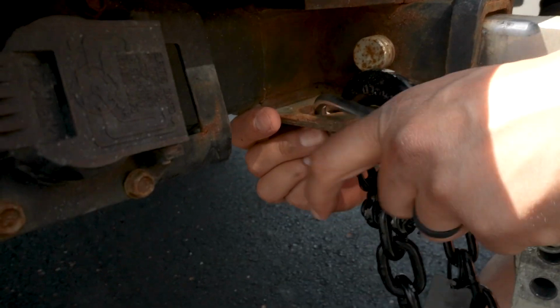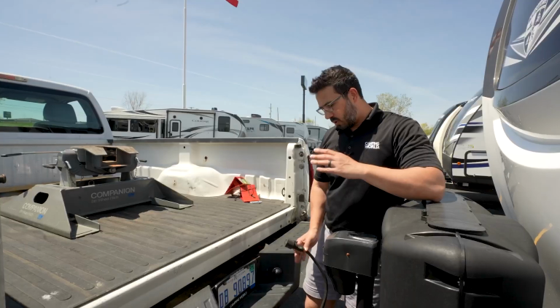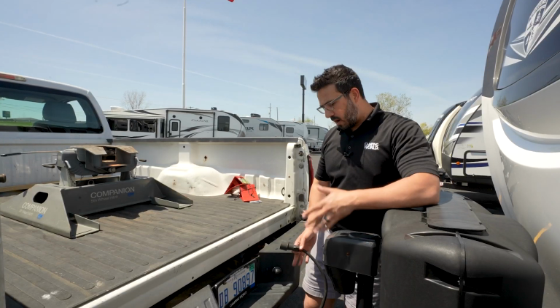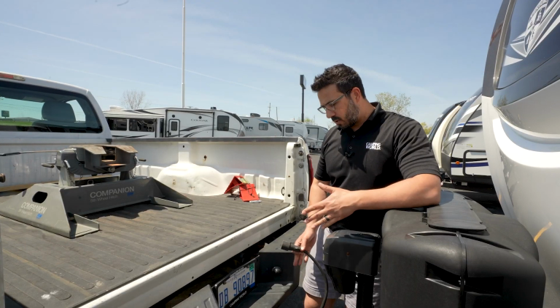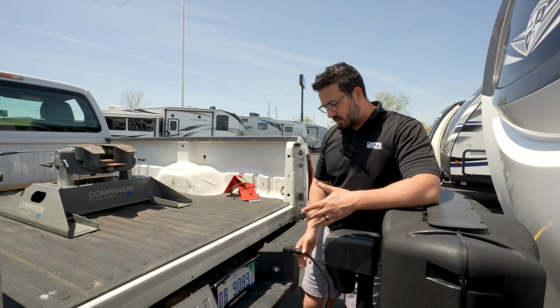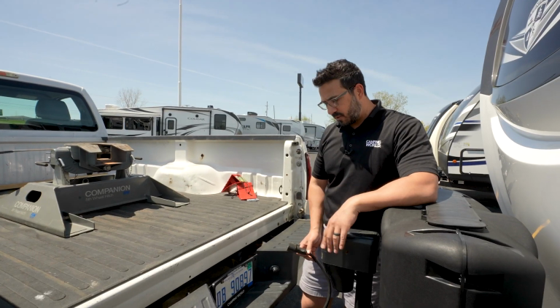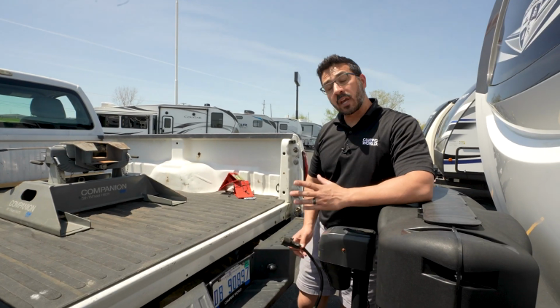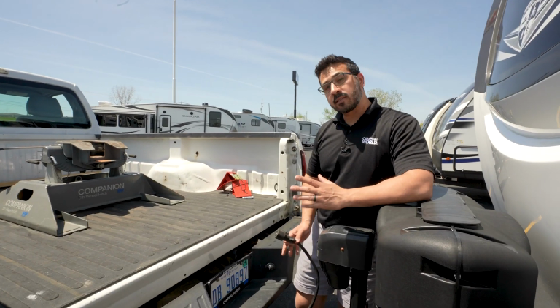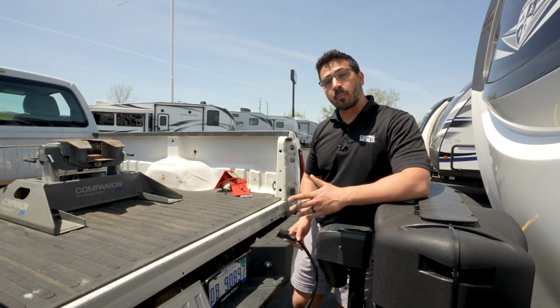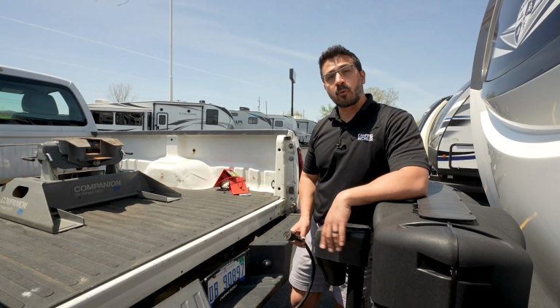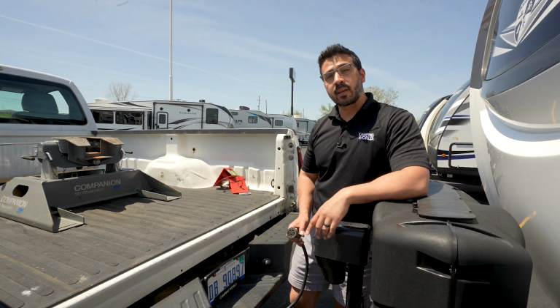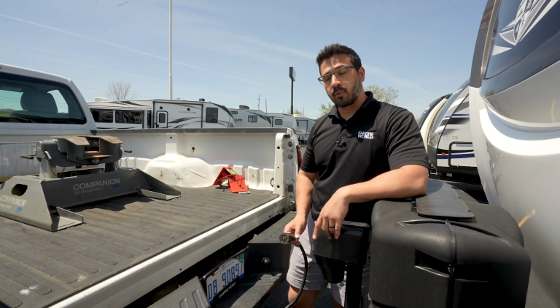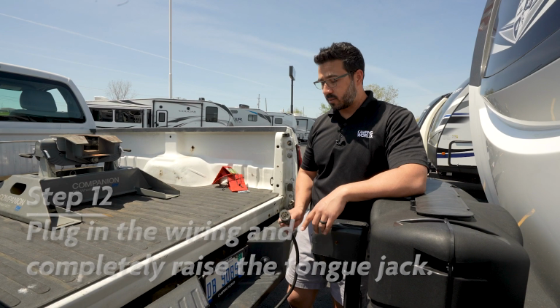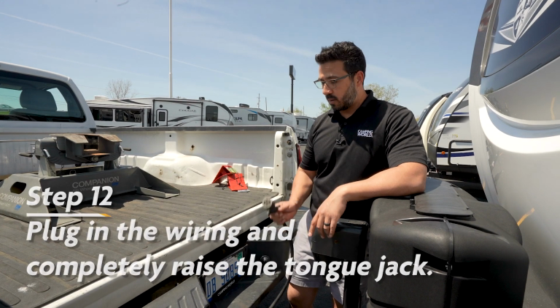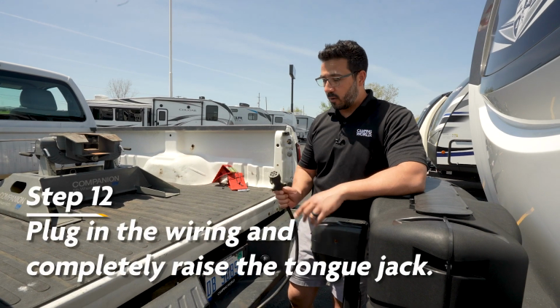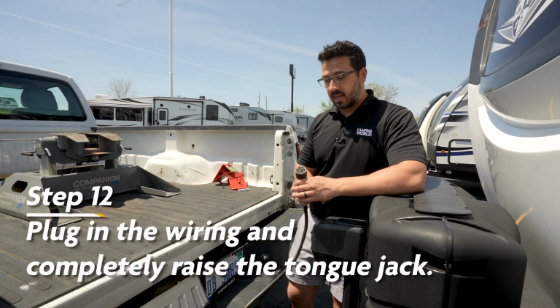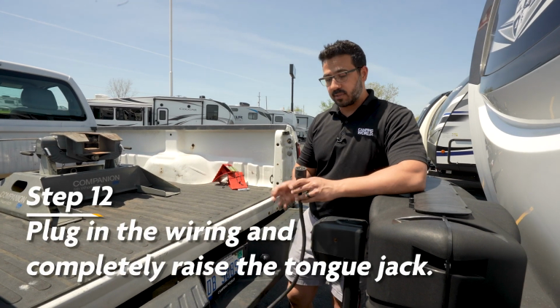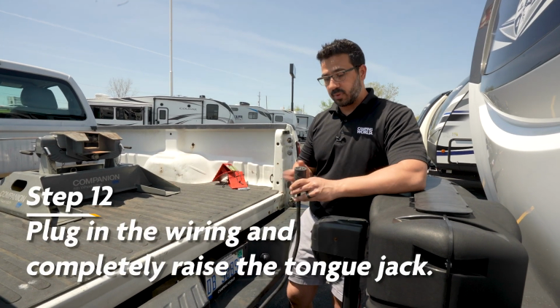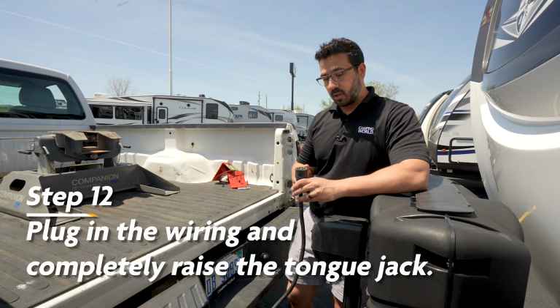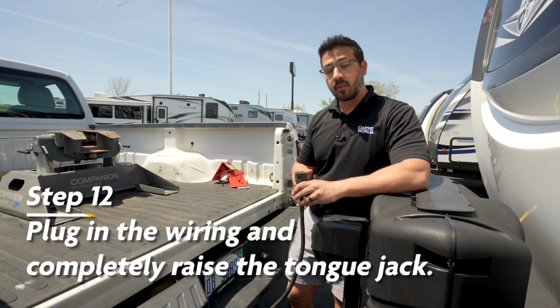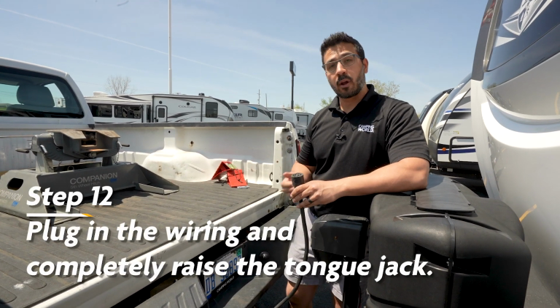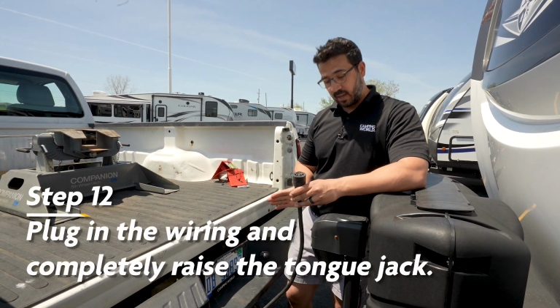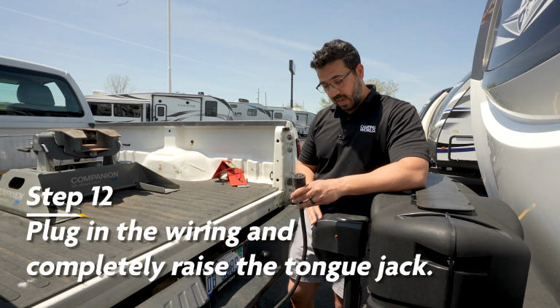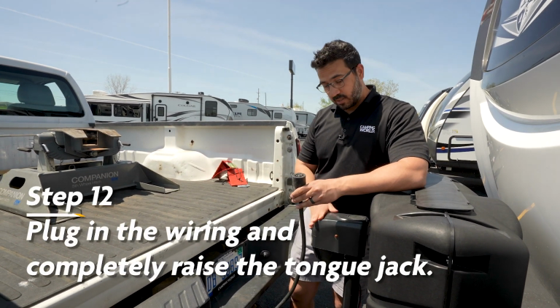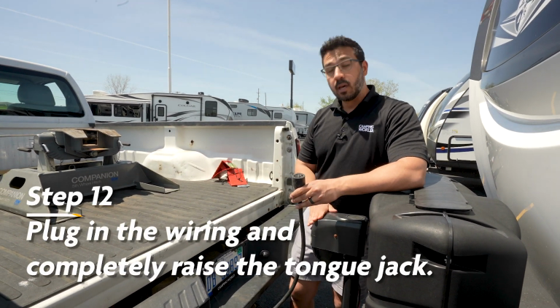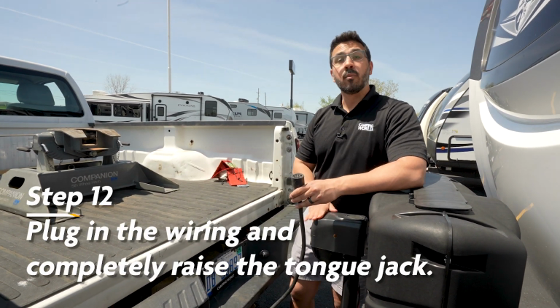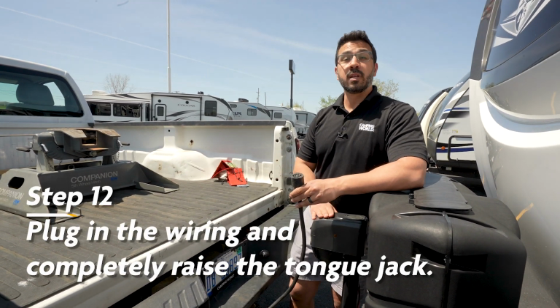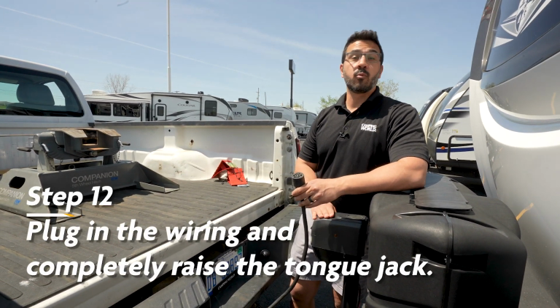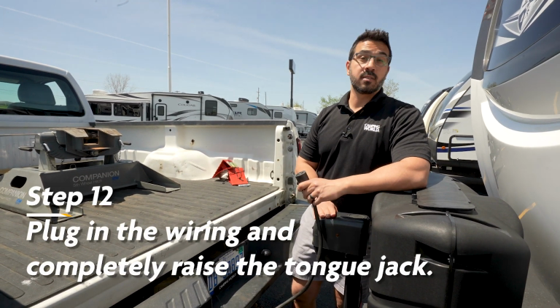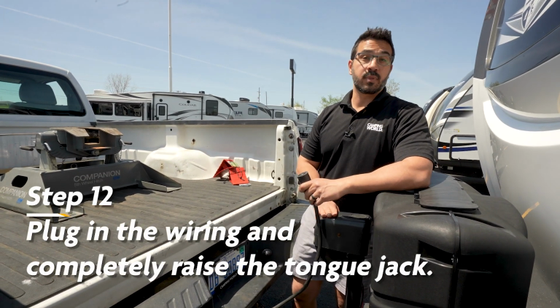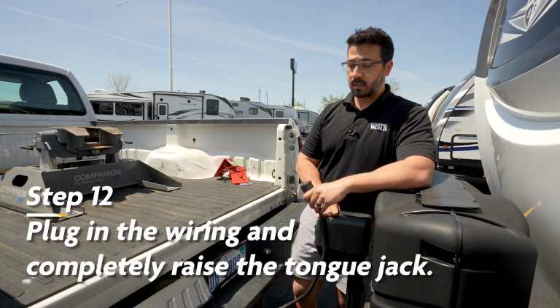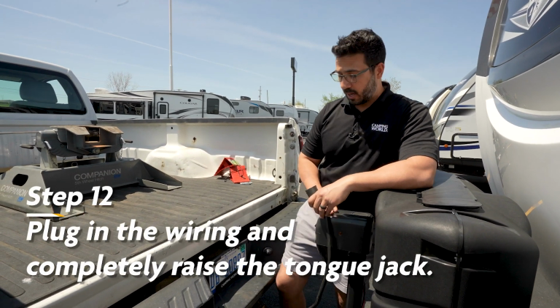With our safety chains and our breakaway cable hooked up, now it's time to simply plug in the wiring and completely raise up the tongue jack.